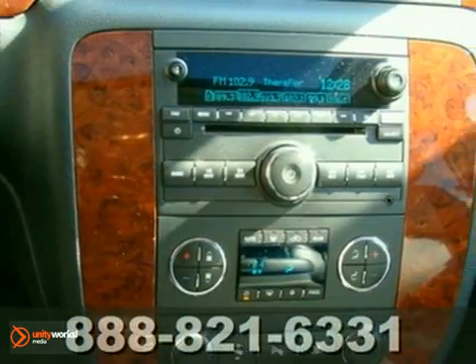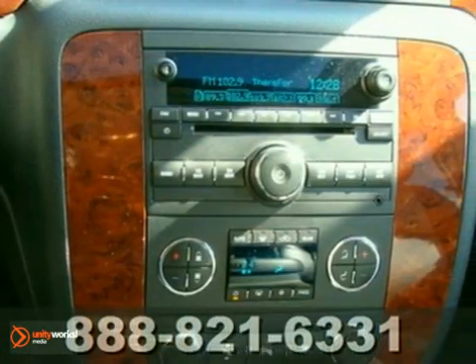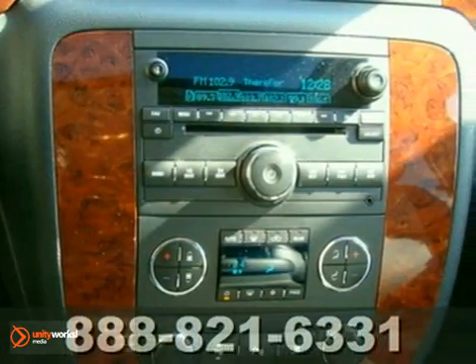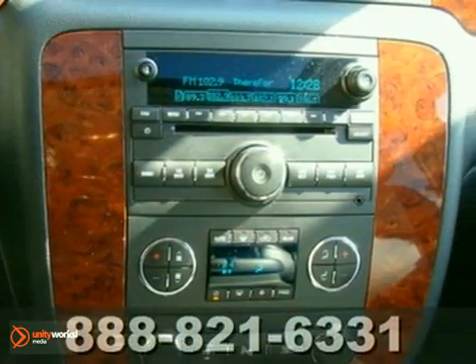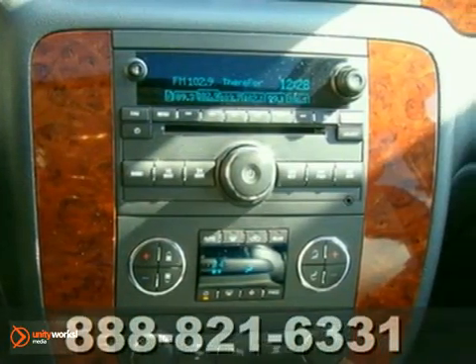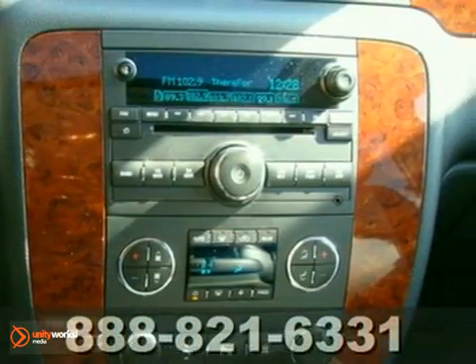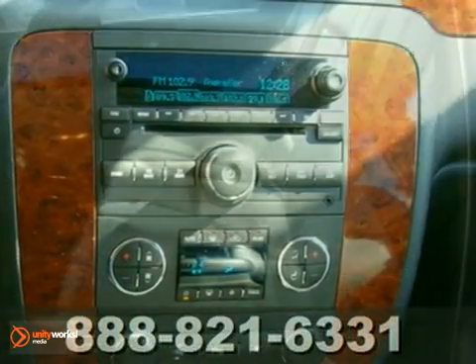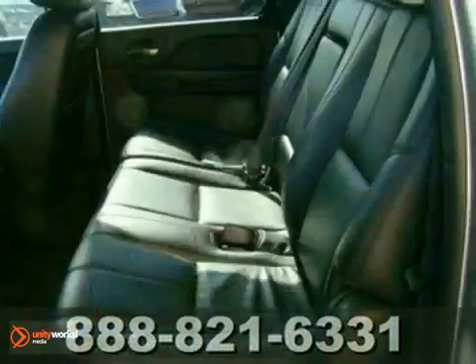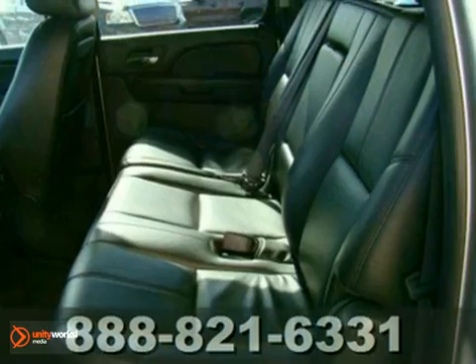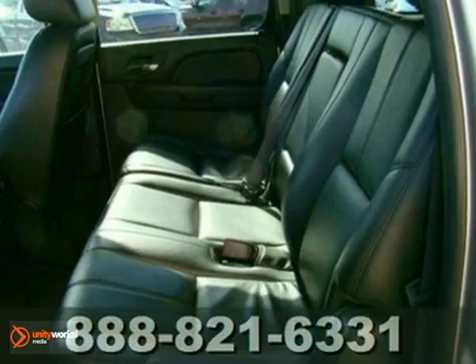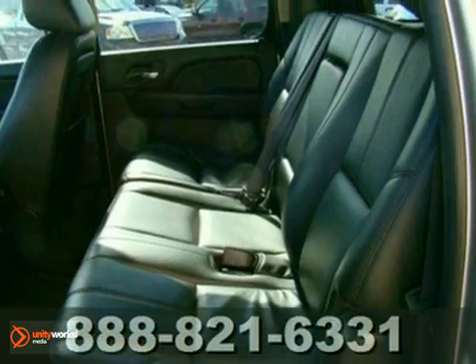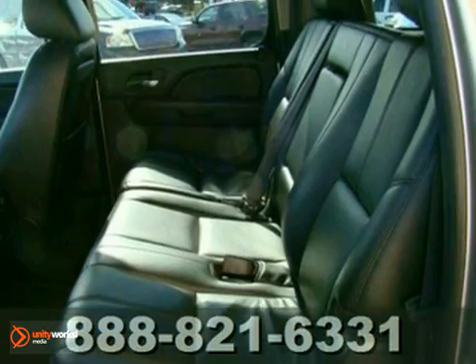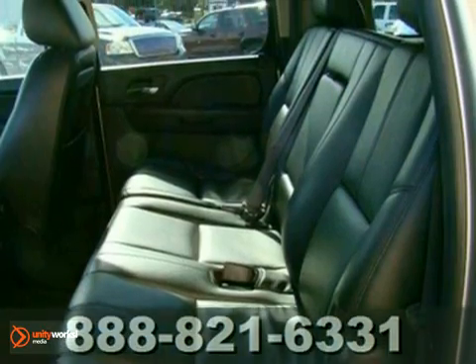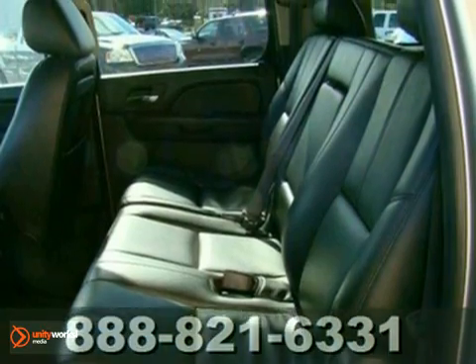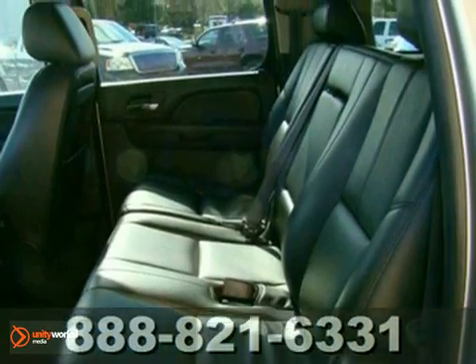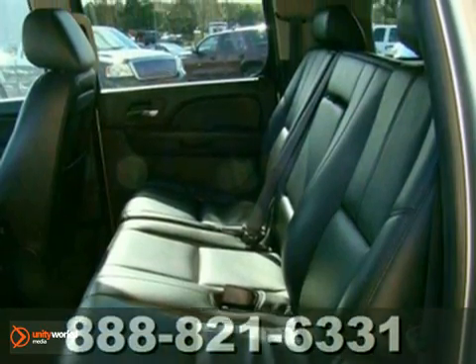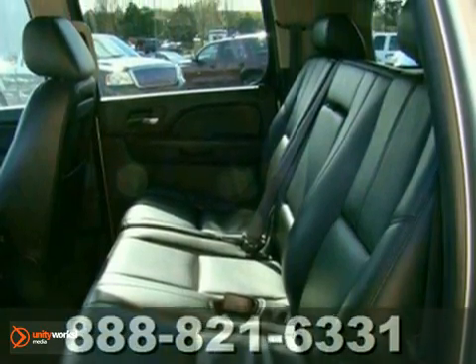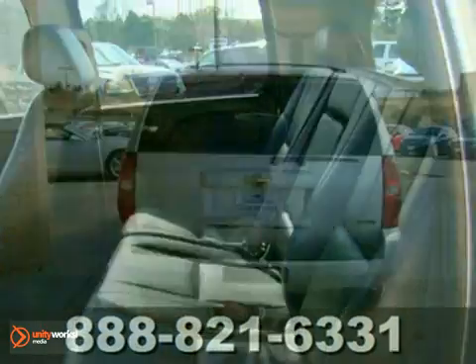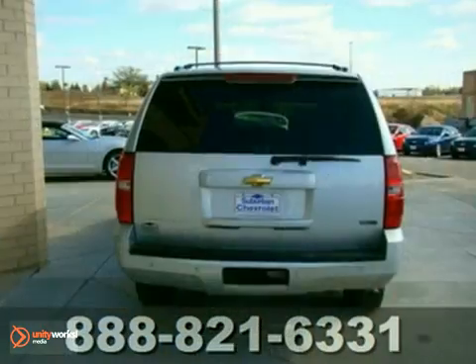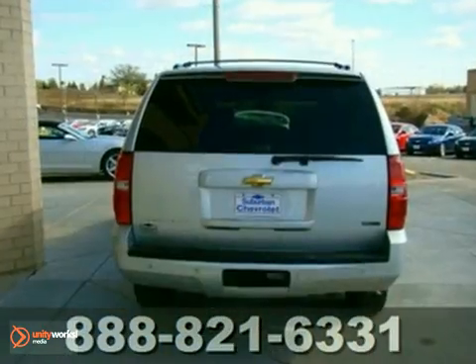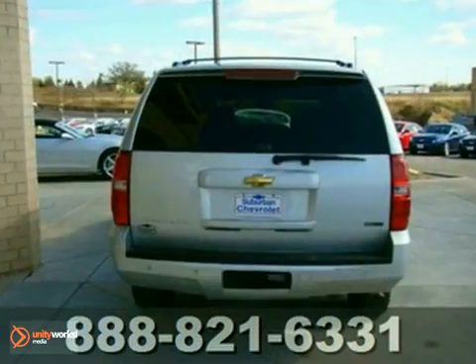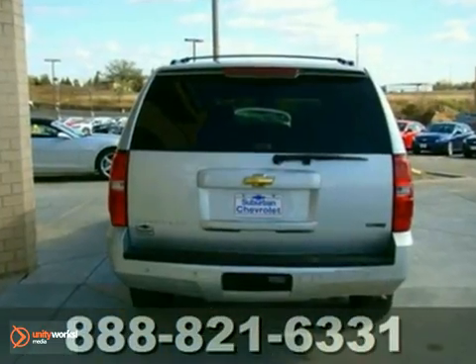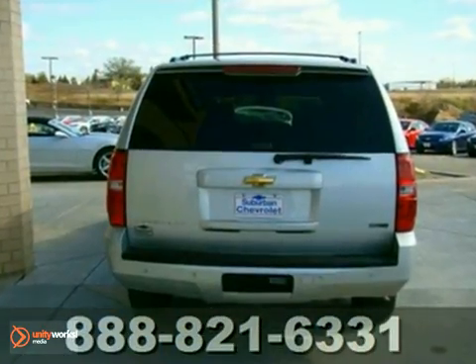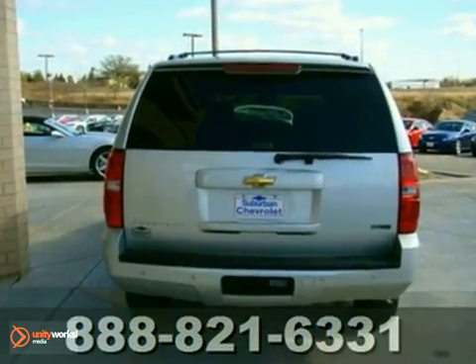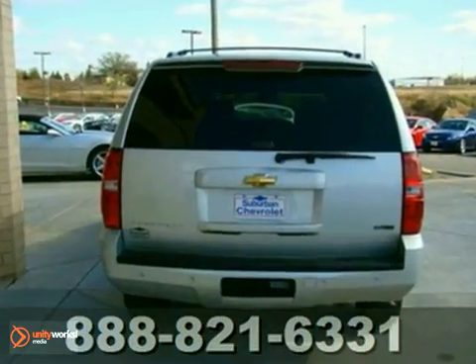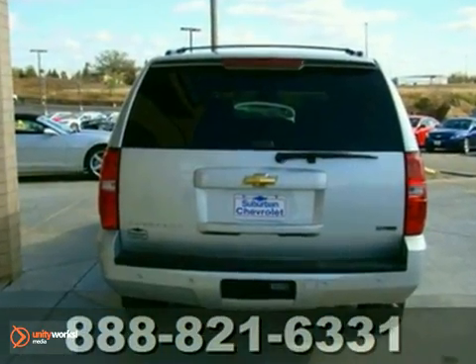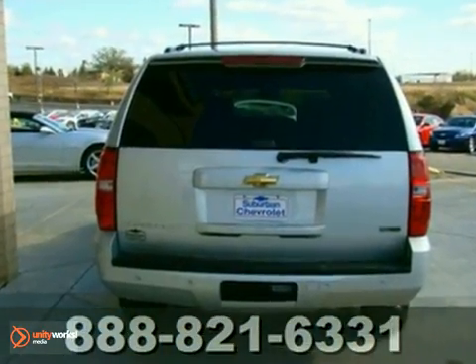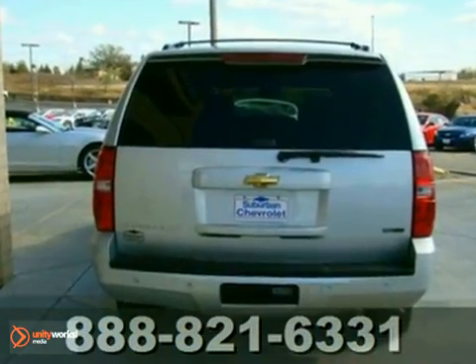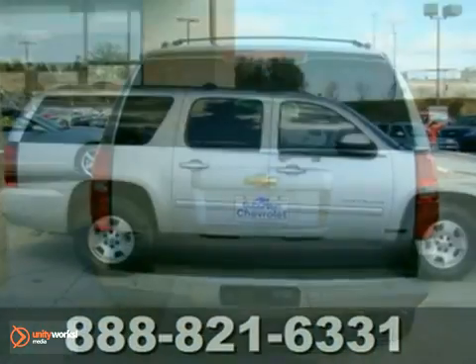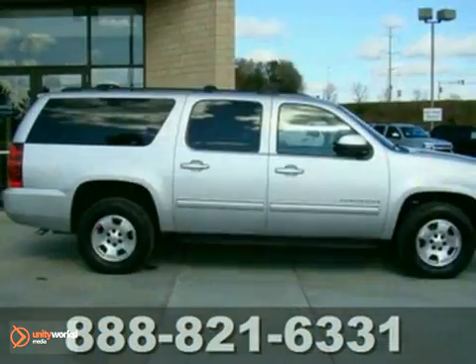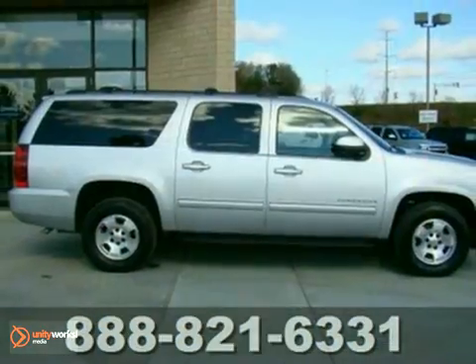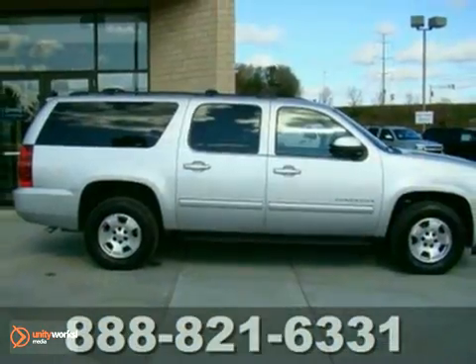It also has a CD player, adjustable pedals, and heated seats. Plus the power moonroof and tinted glass make this one hard to pass up.